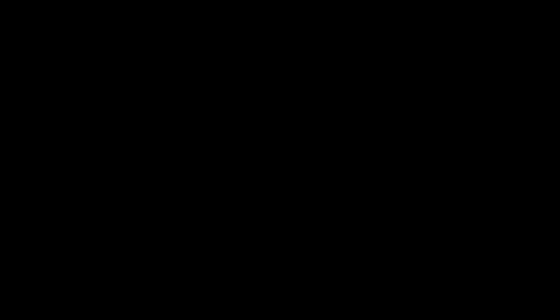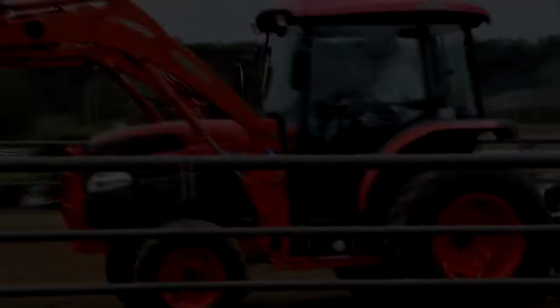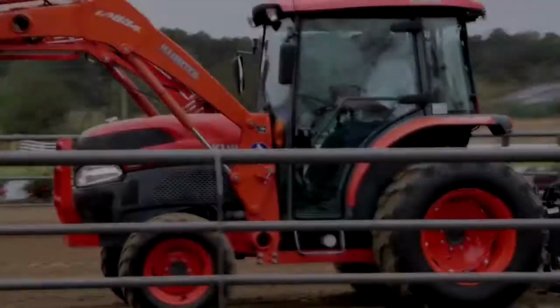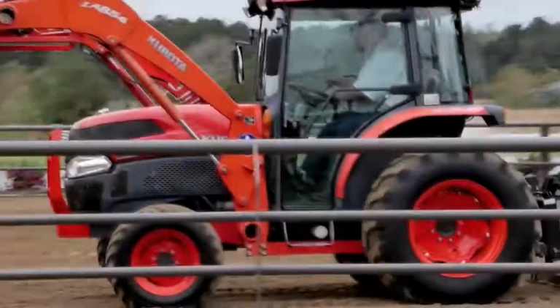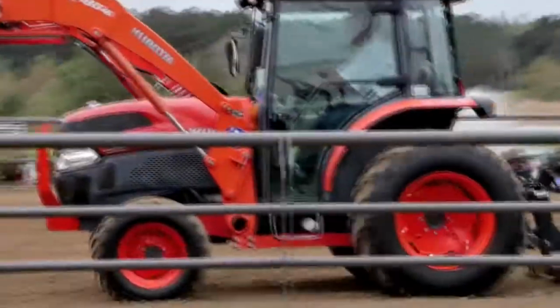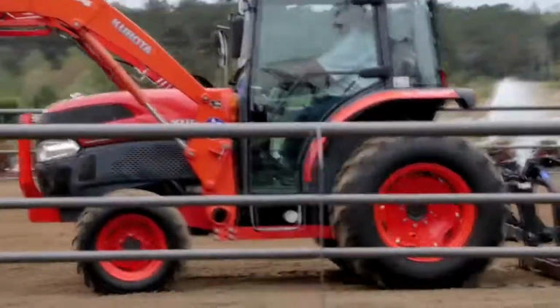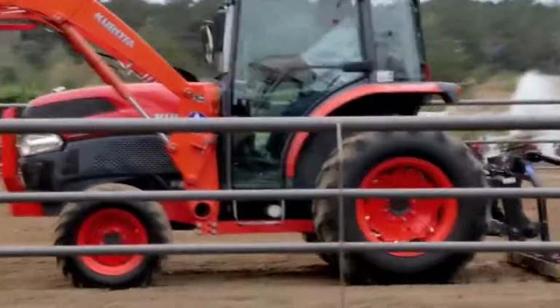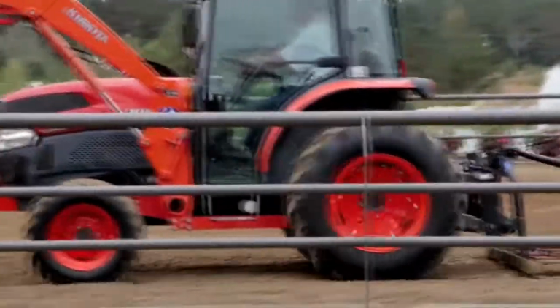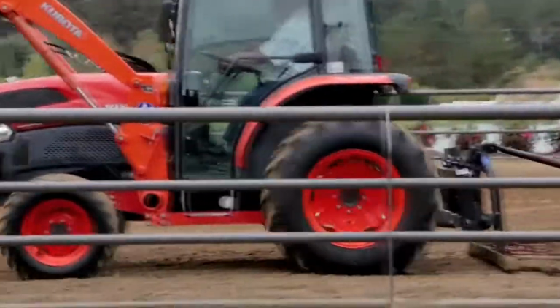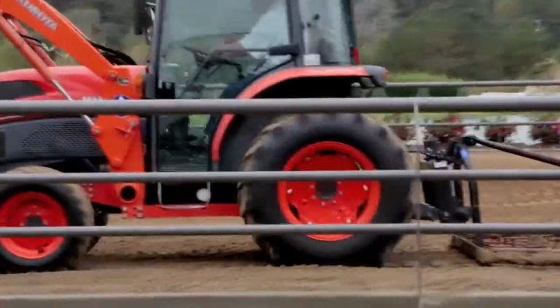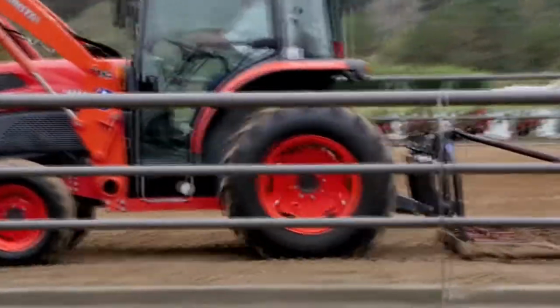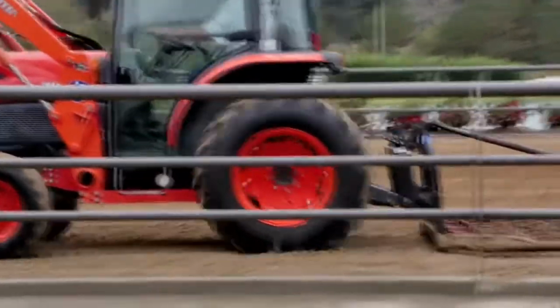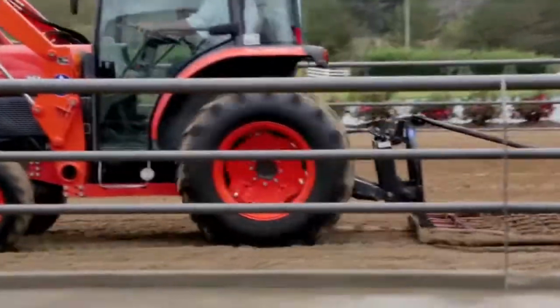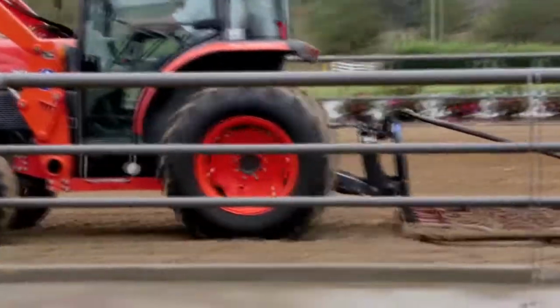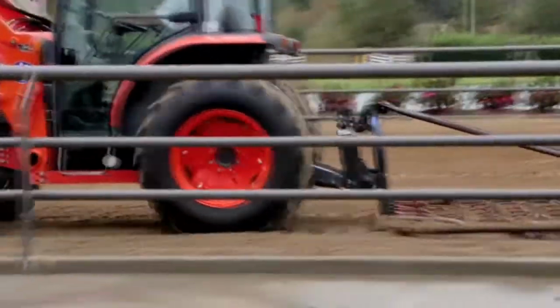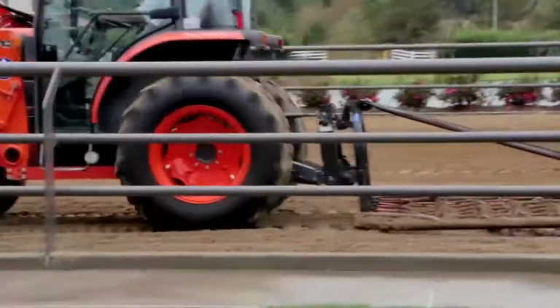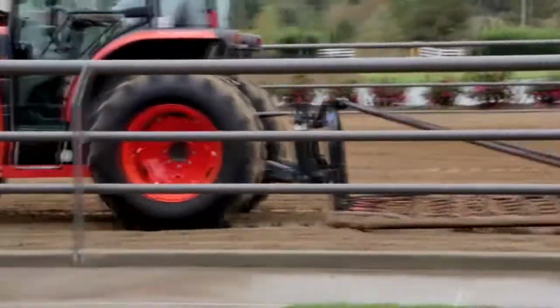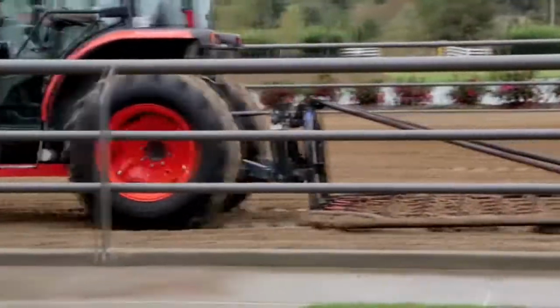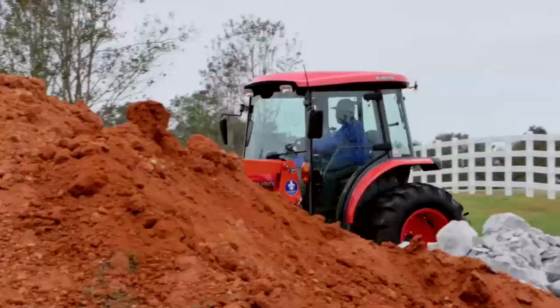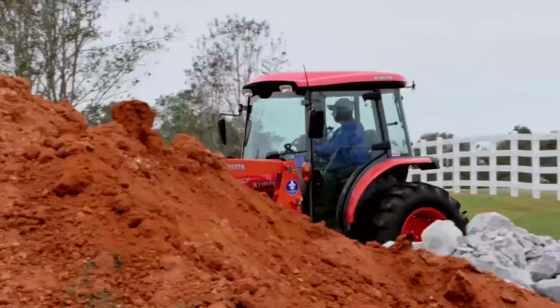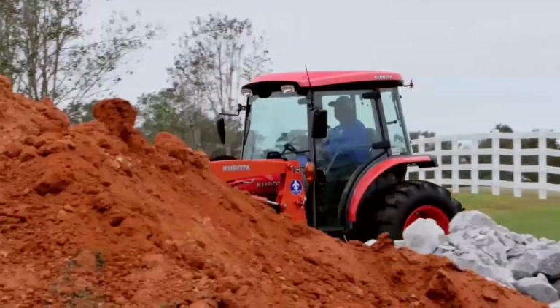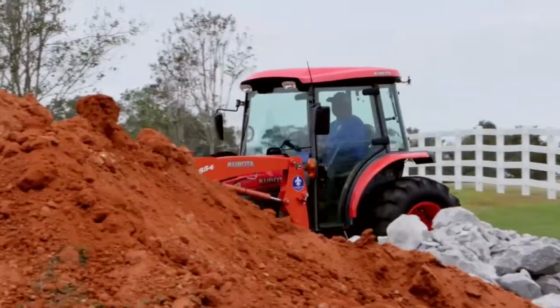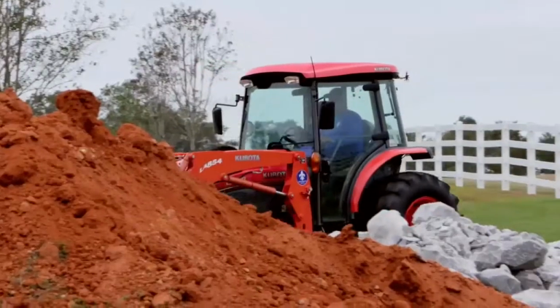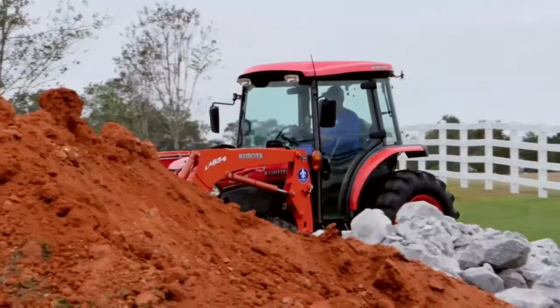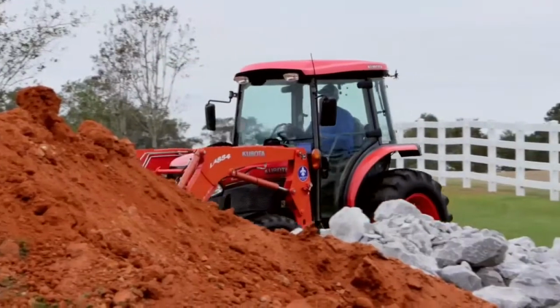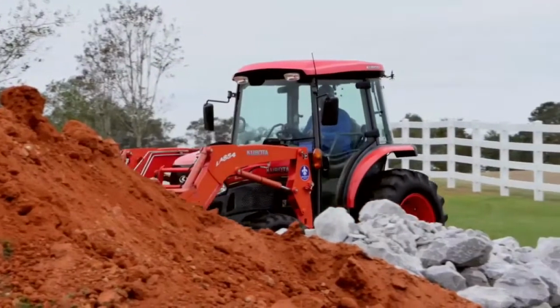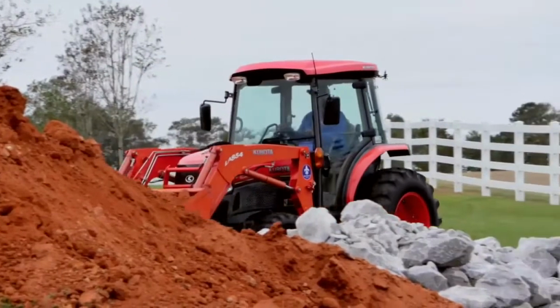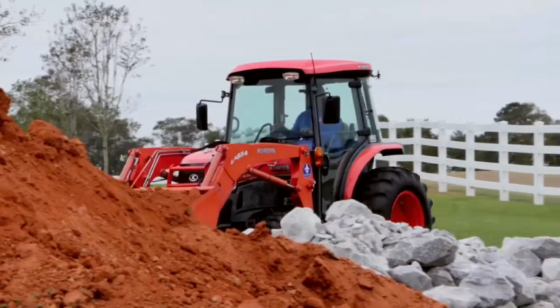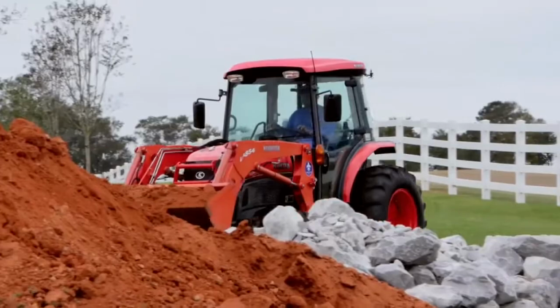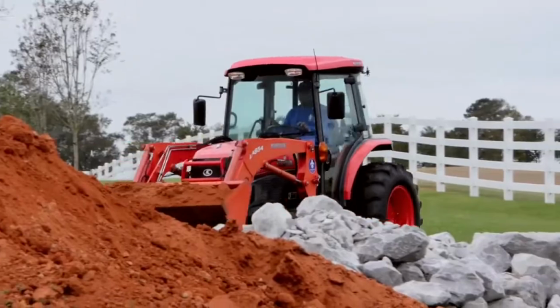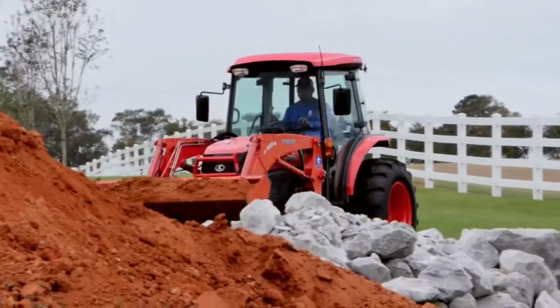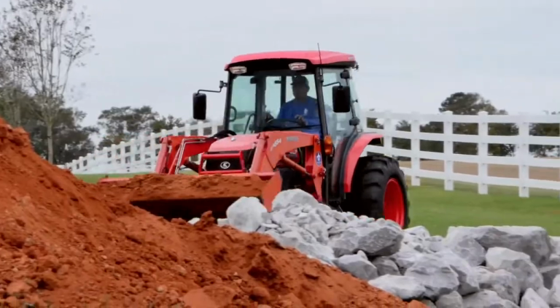Whether you level, till, dig, or plant, you need a dependable machine. And the comfort of a heated cab doesn't sound too bad either.